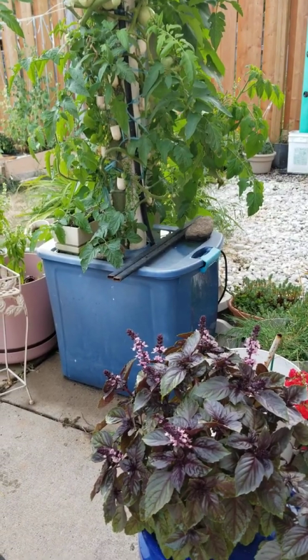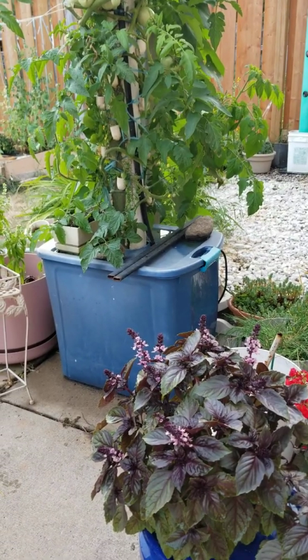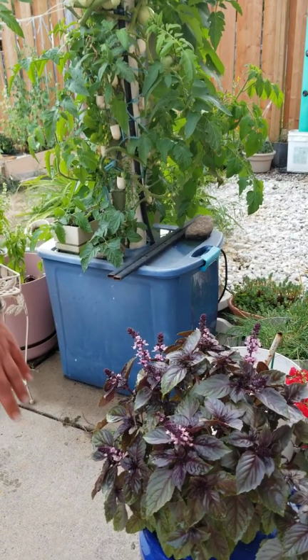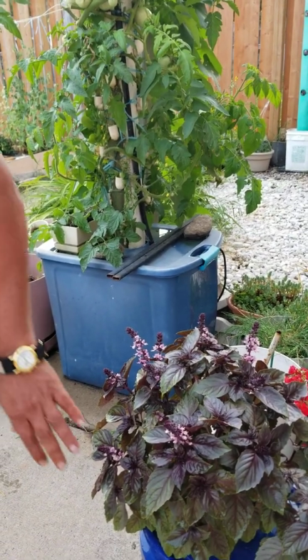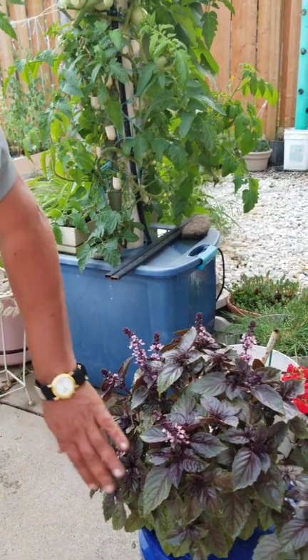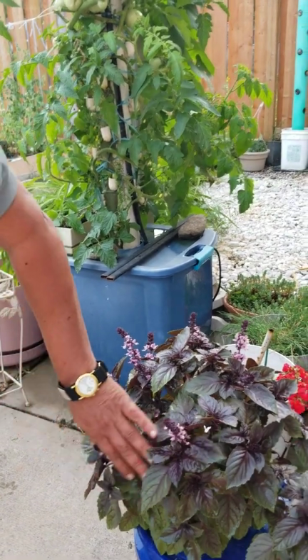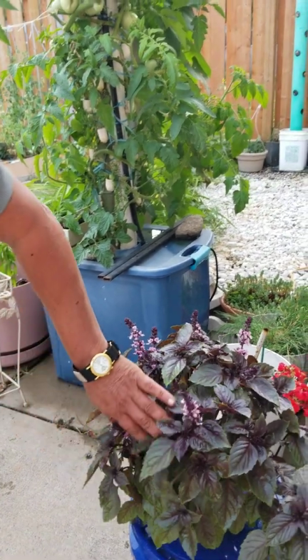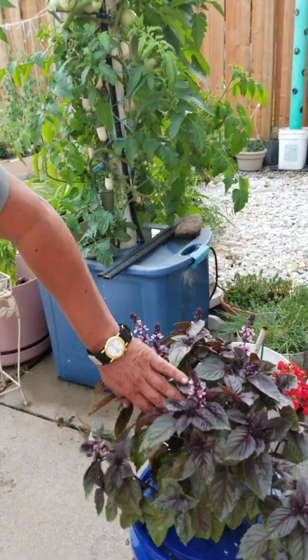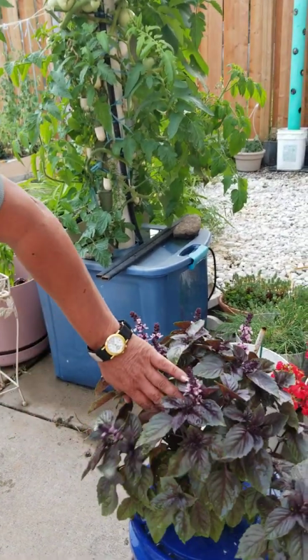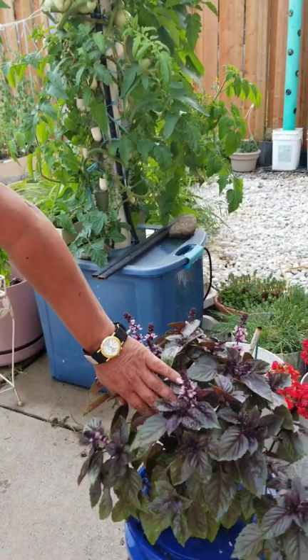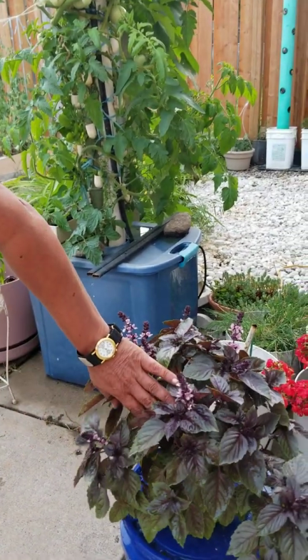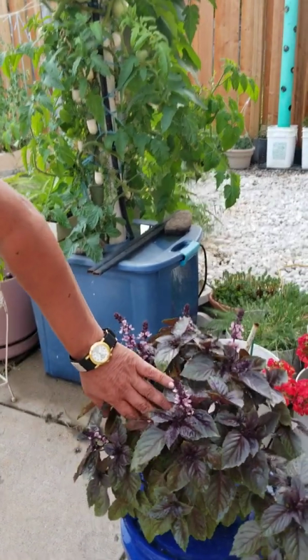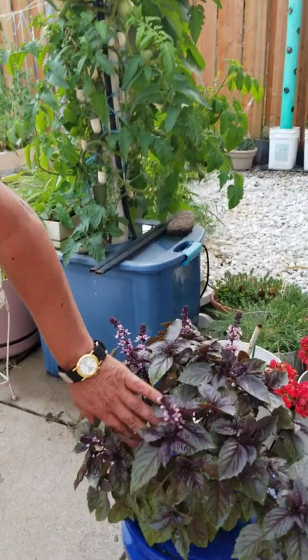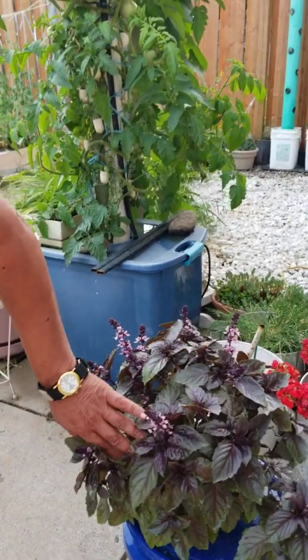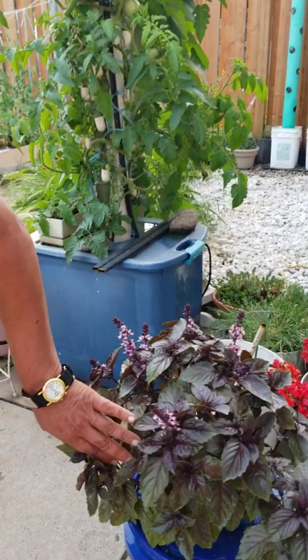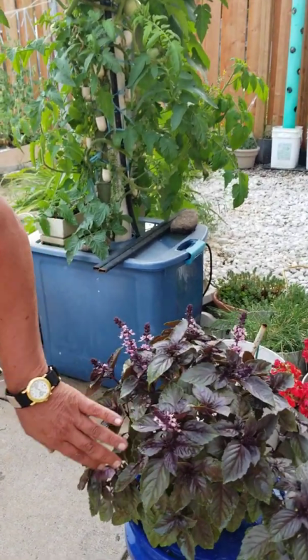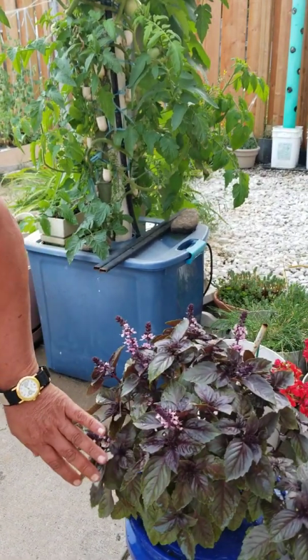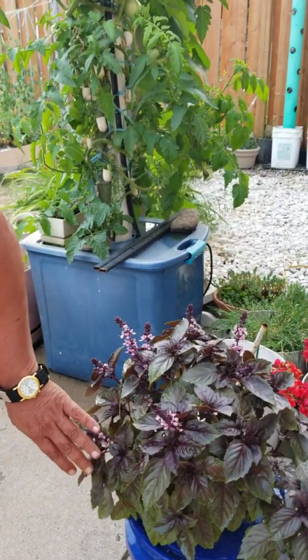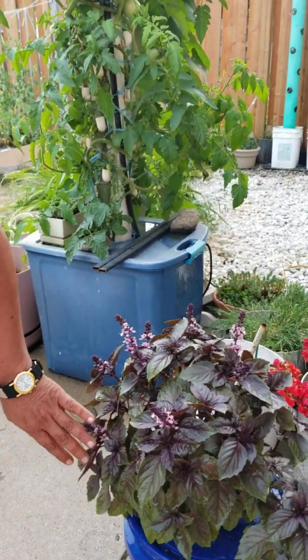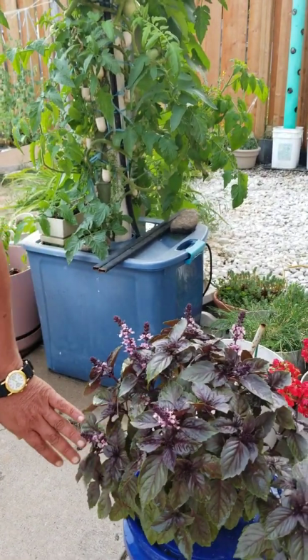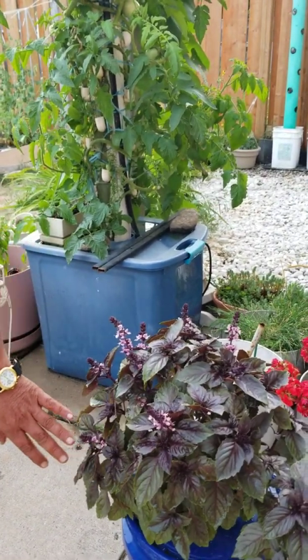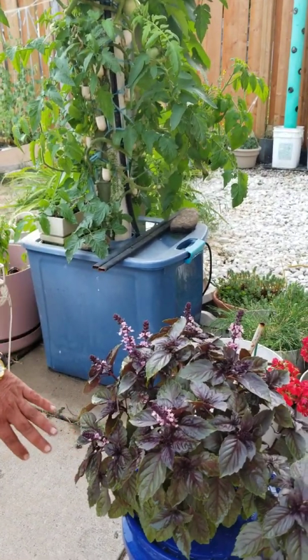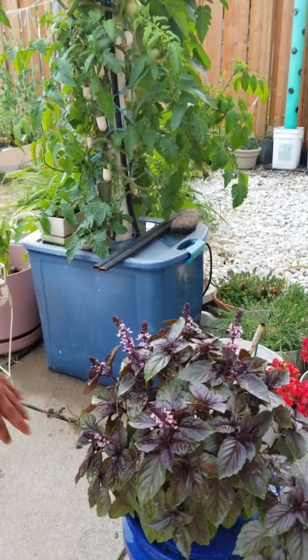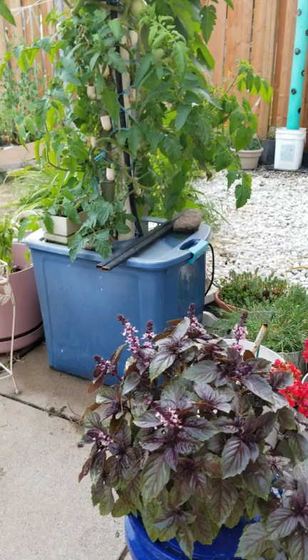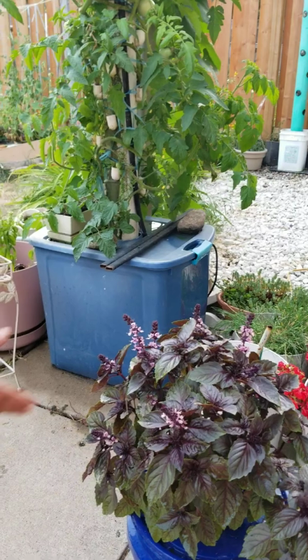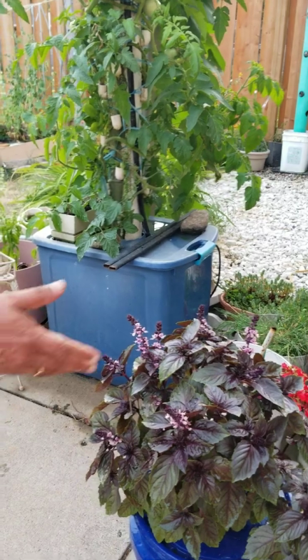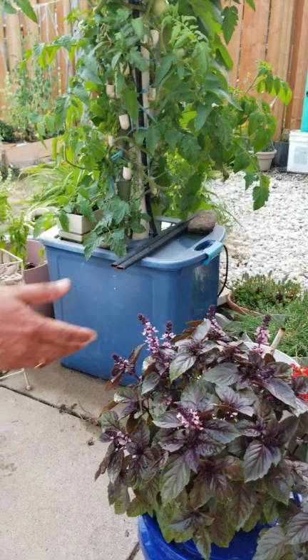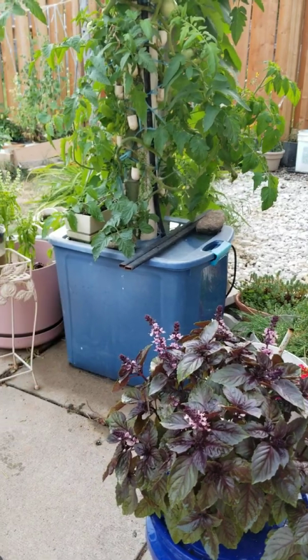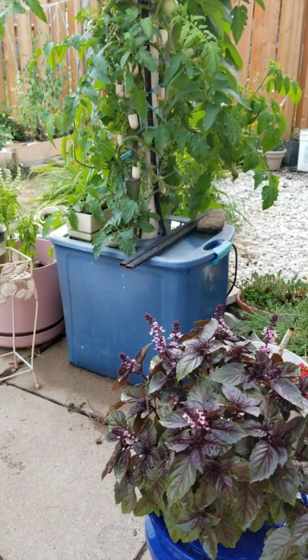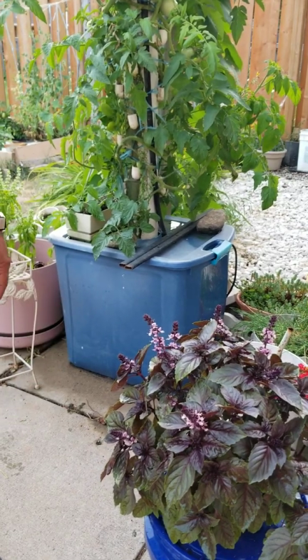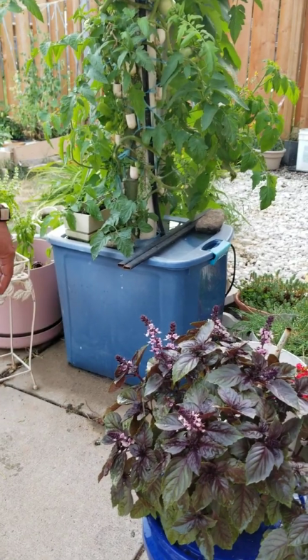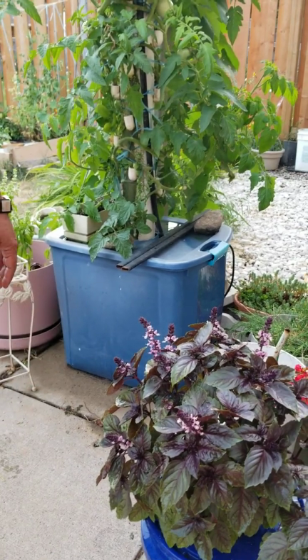But you can see the plant is coming up very well — very healthy. It's even flowering now.